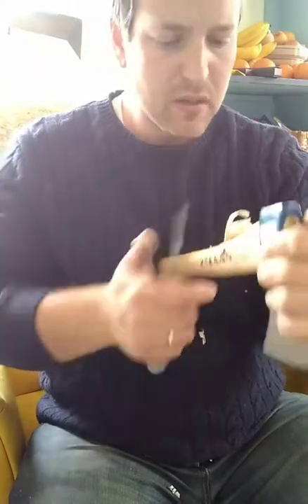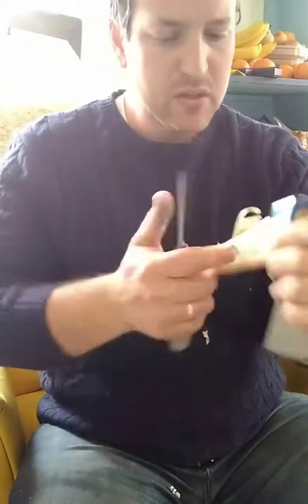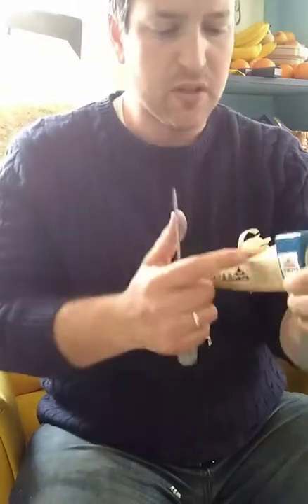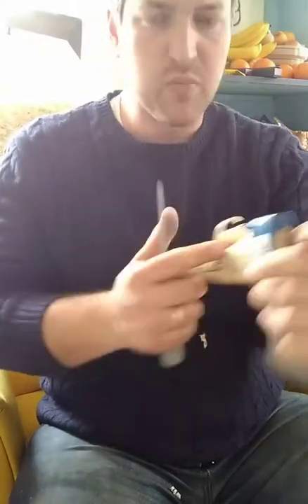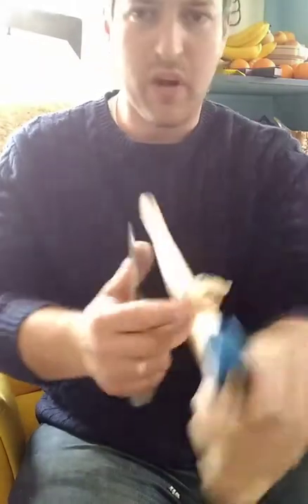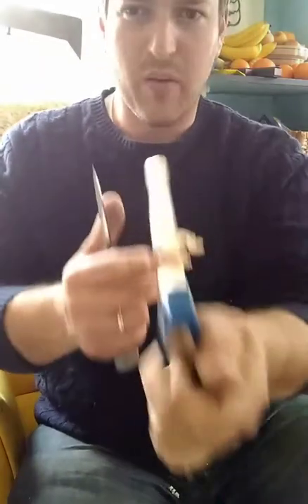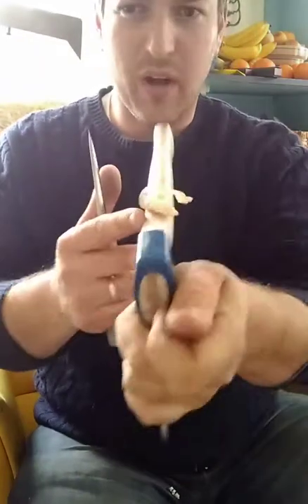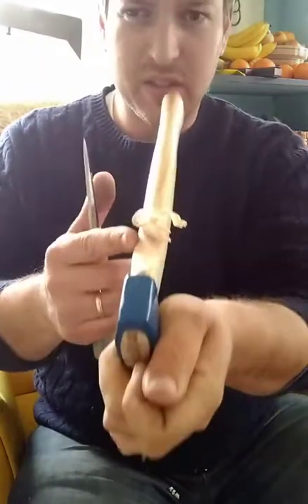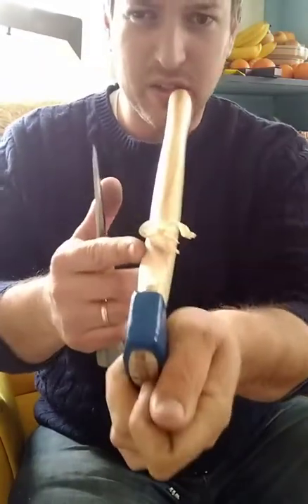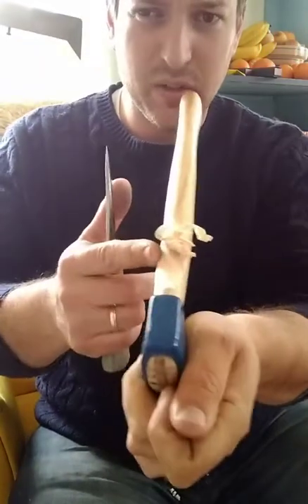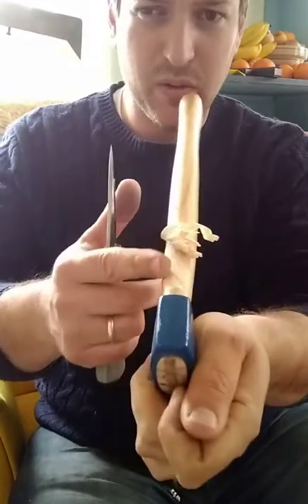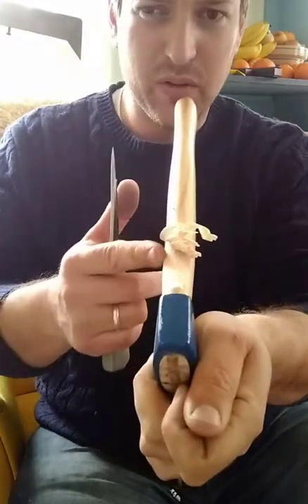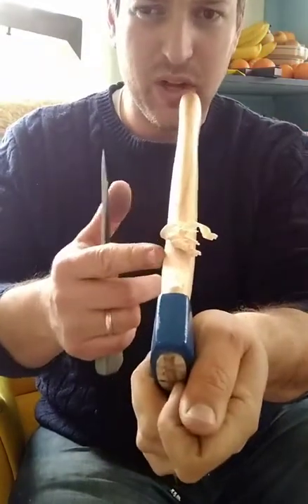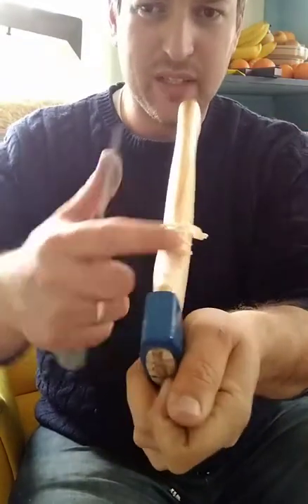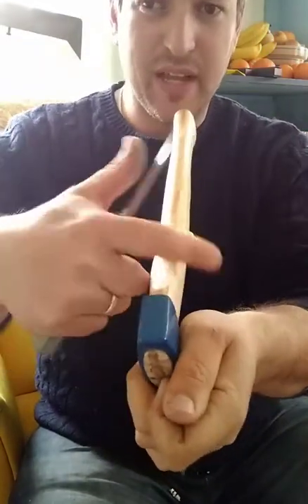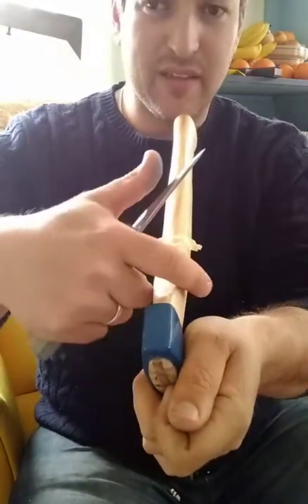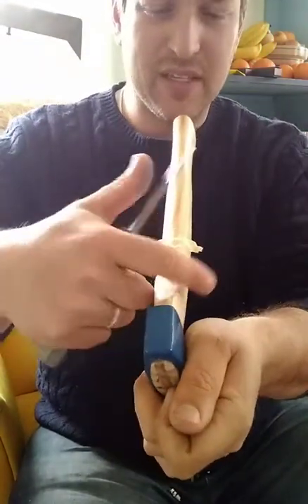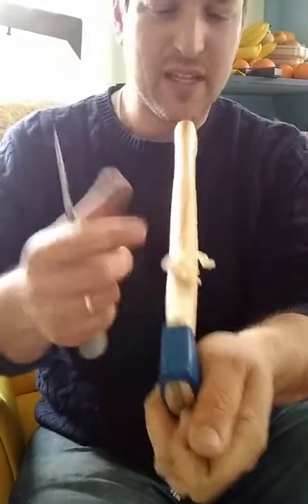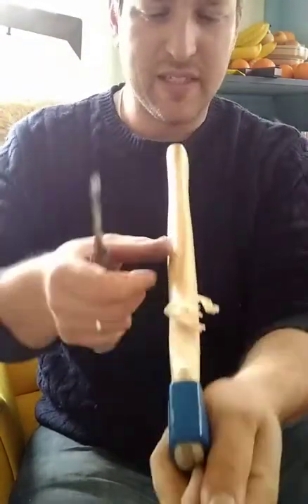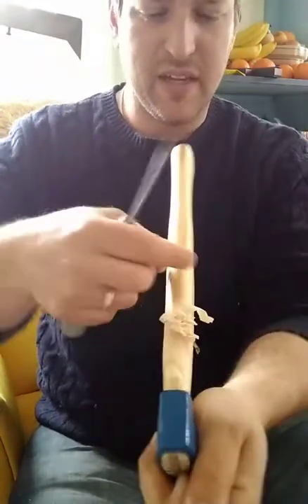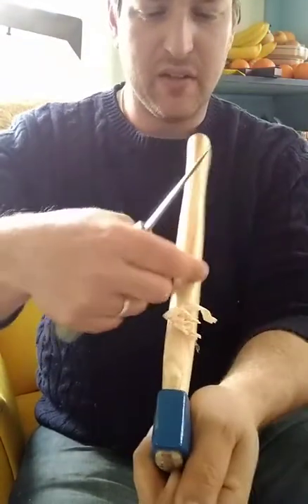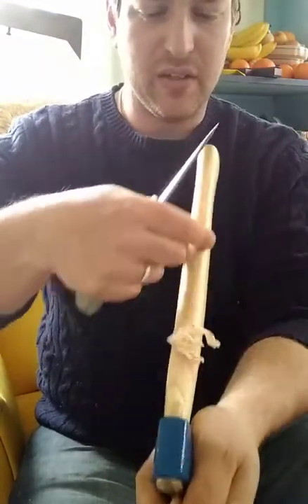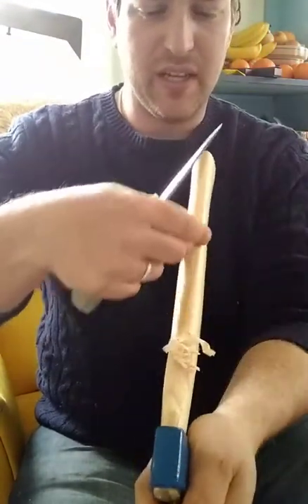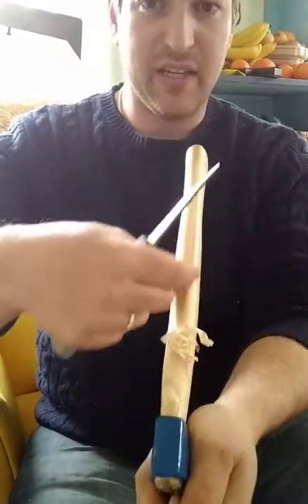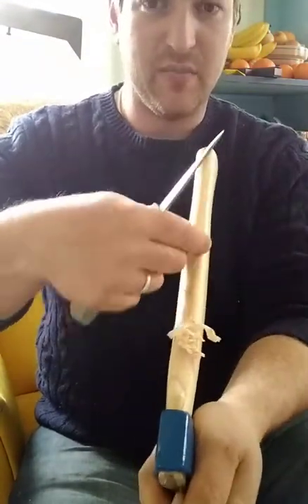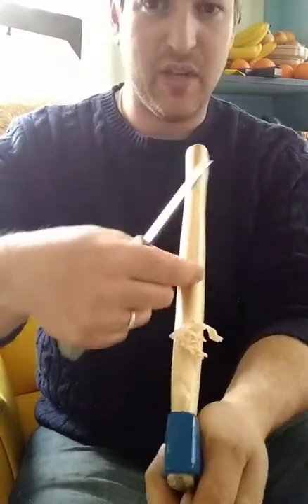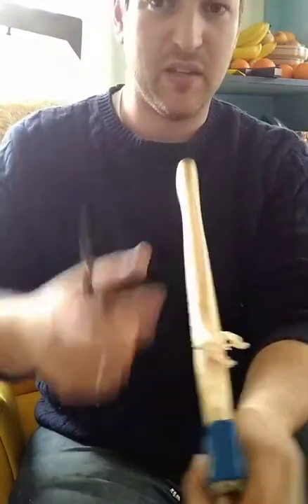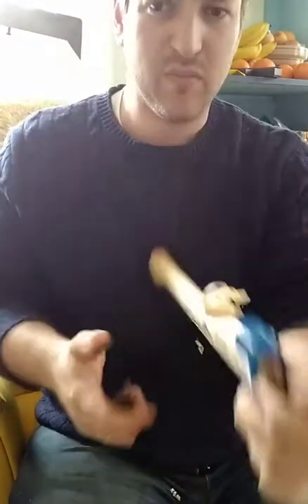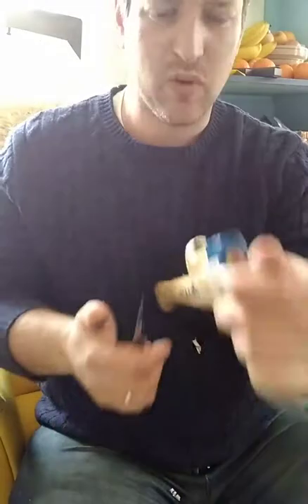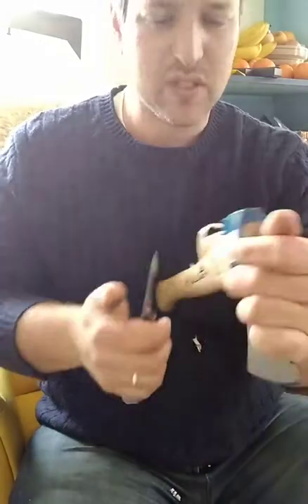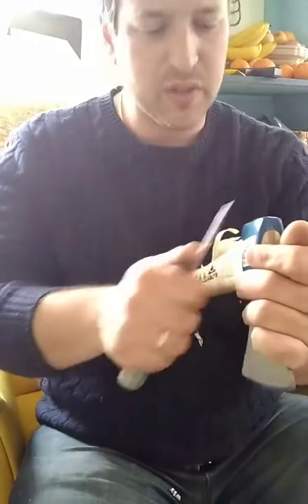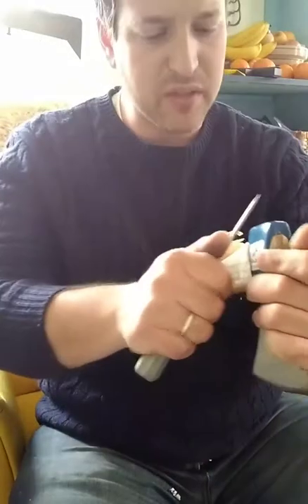At this point I want to knock down these sides here to get it to be more similar in shape.